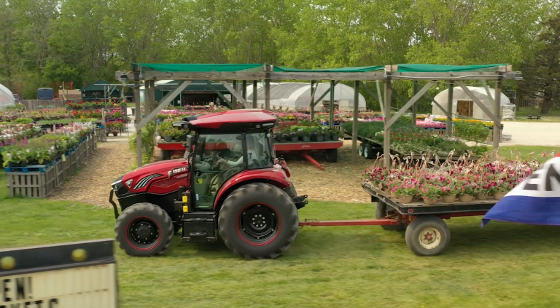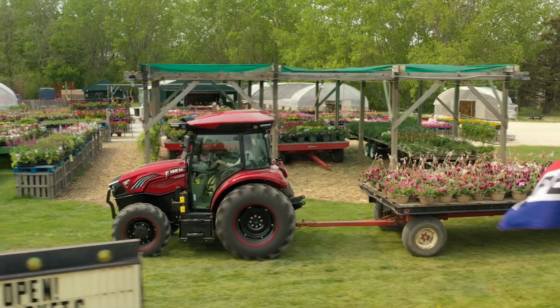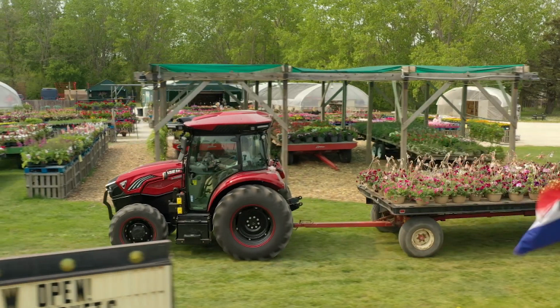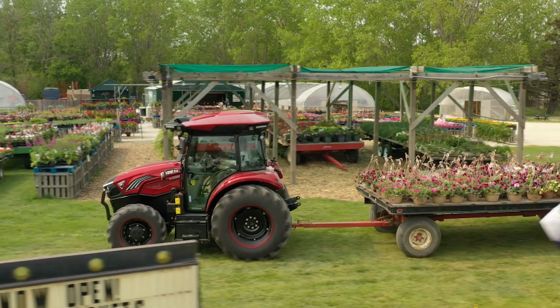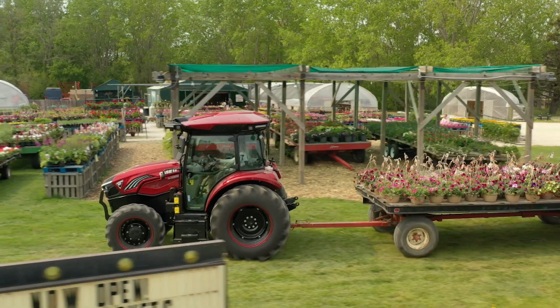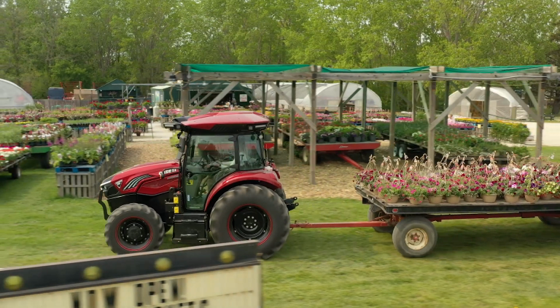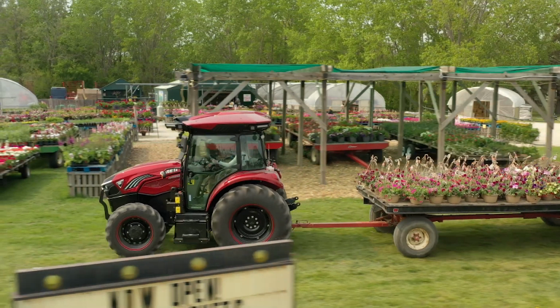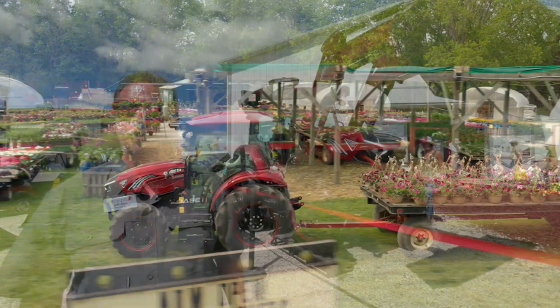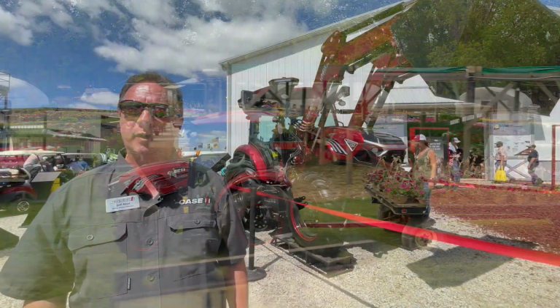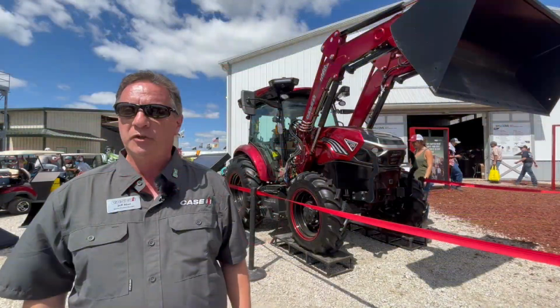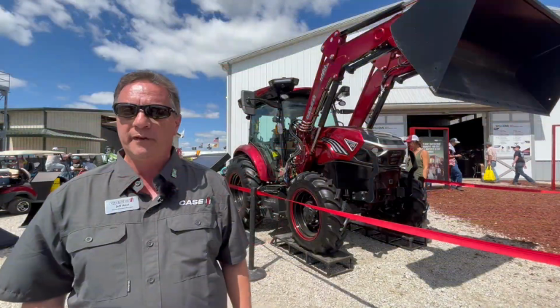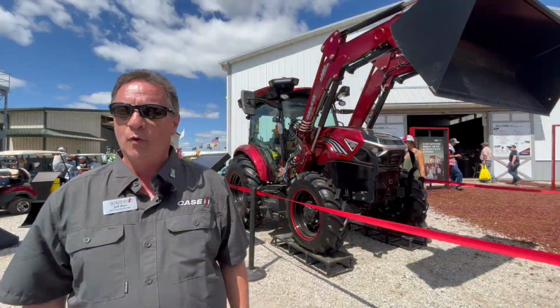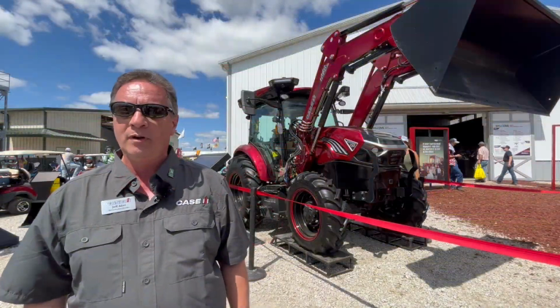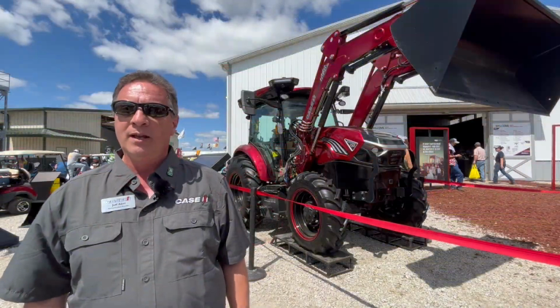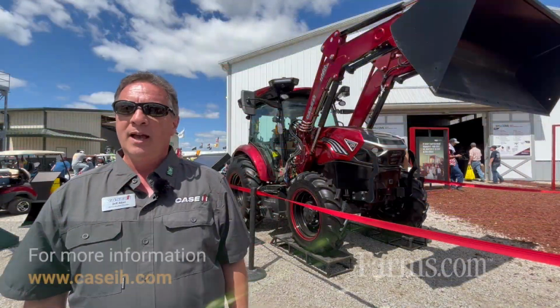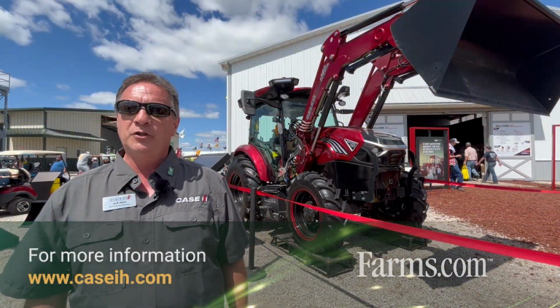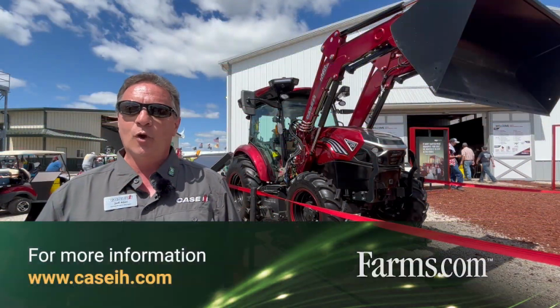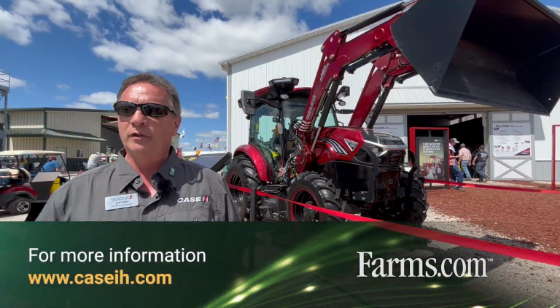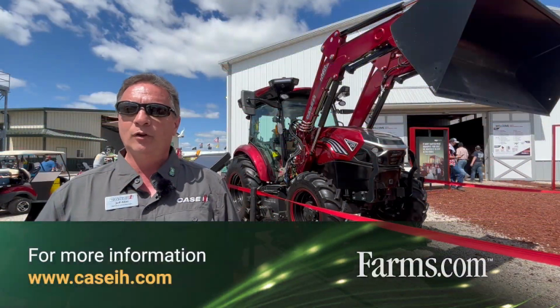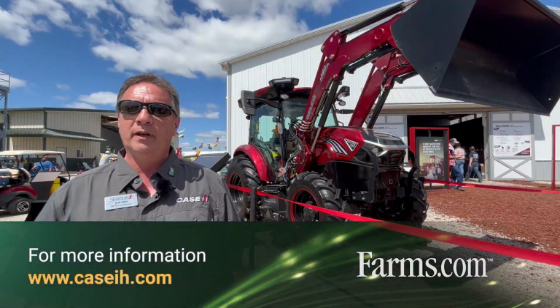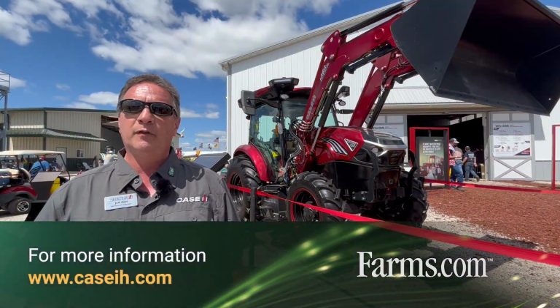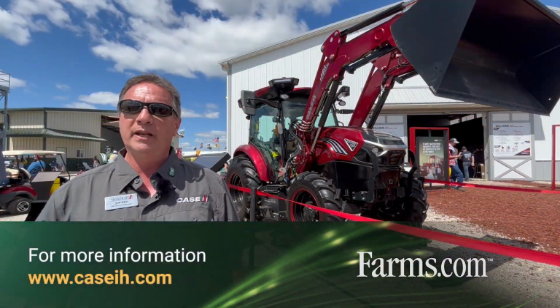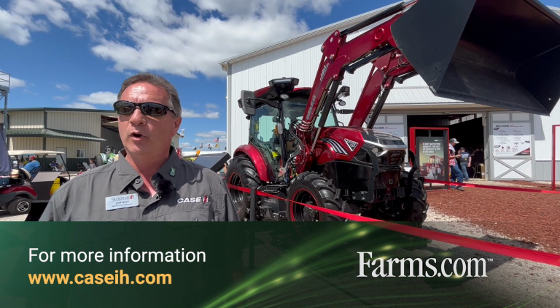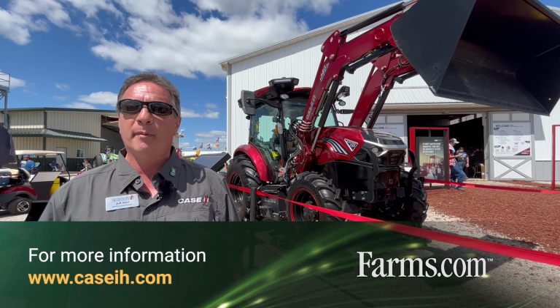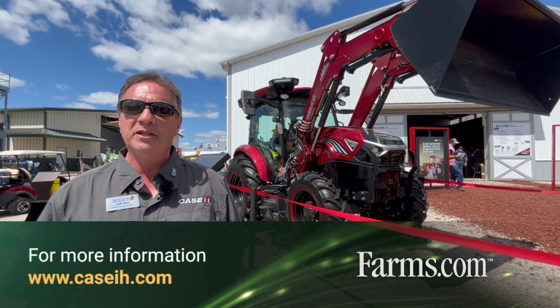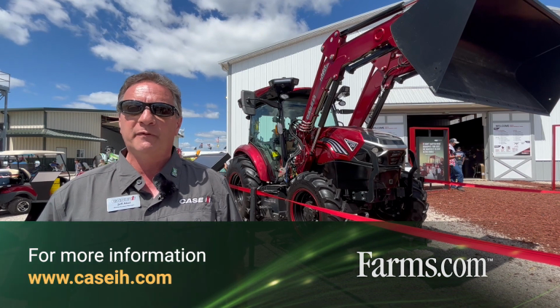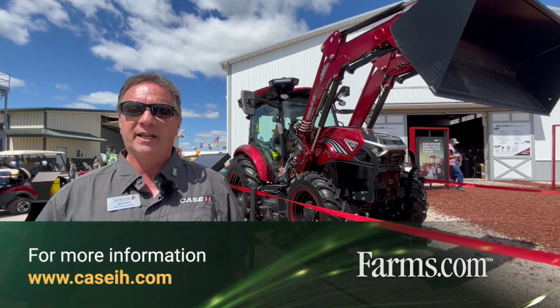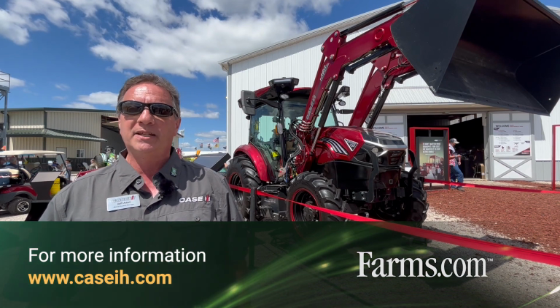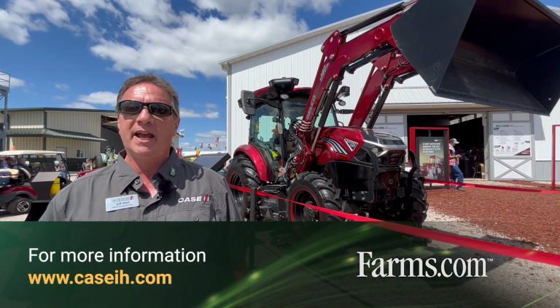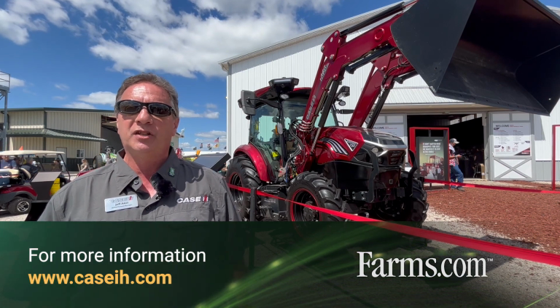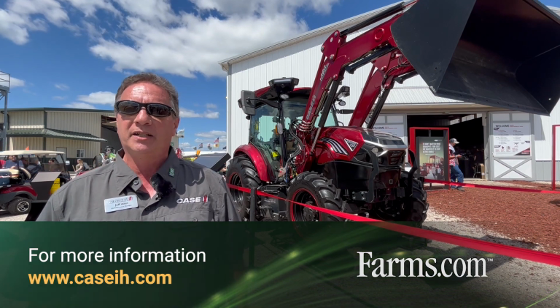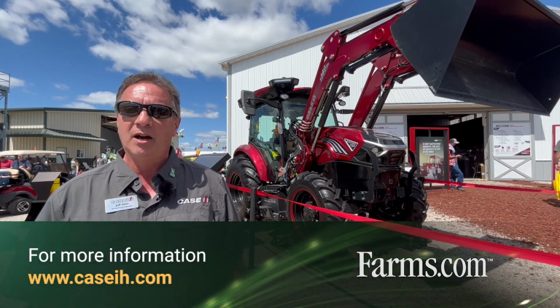This tractor is available March 2024 at your local dealer. If you need more information, visit caseih.com.